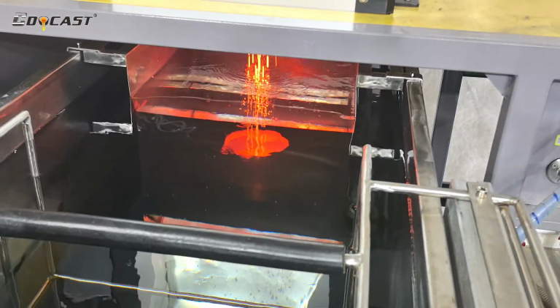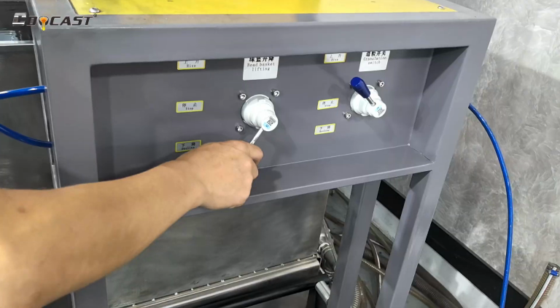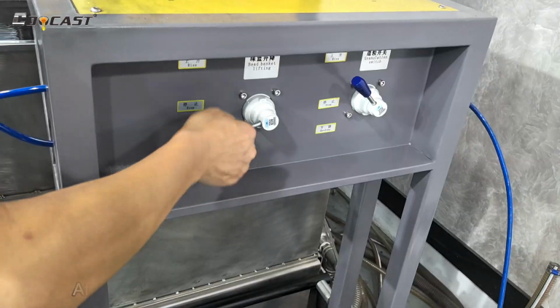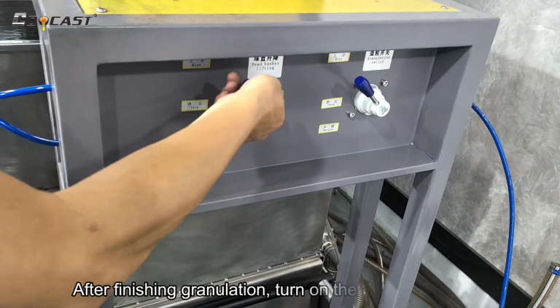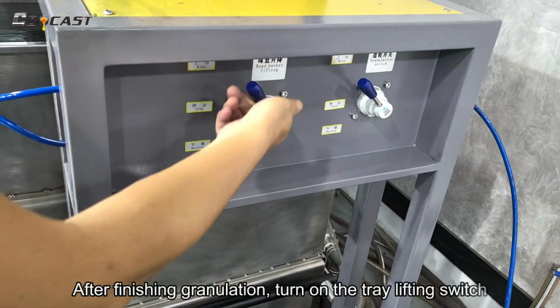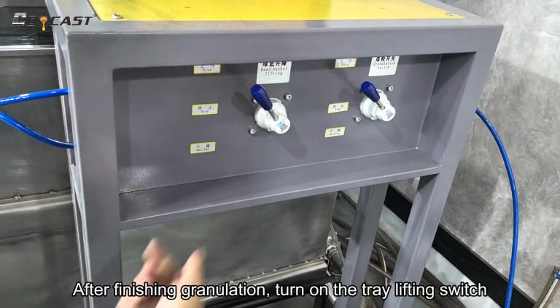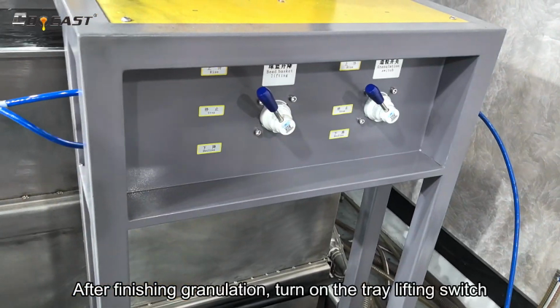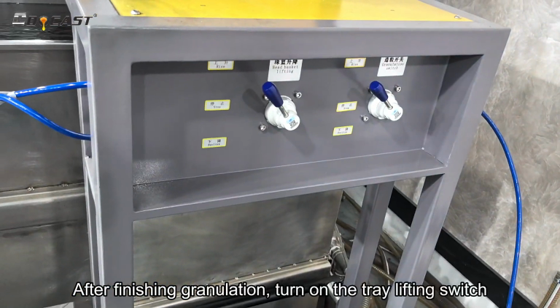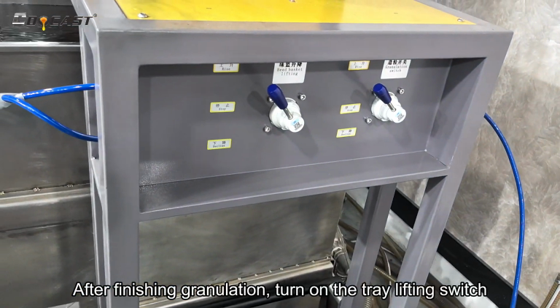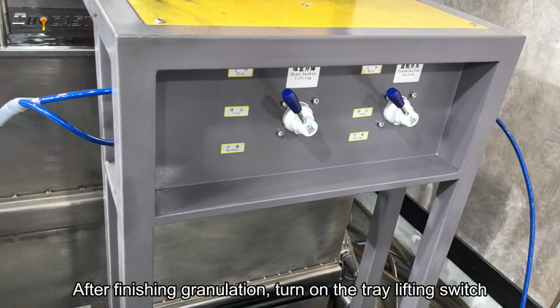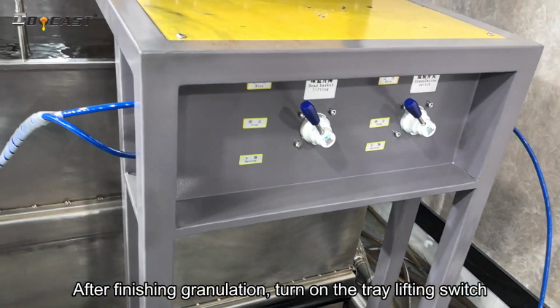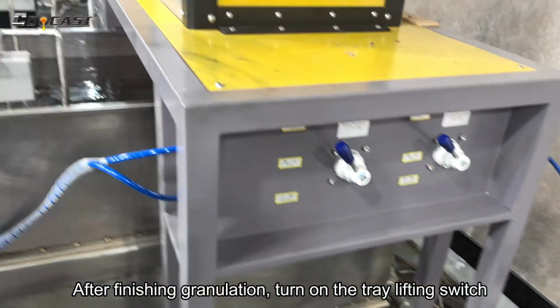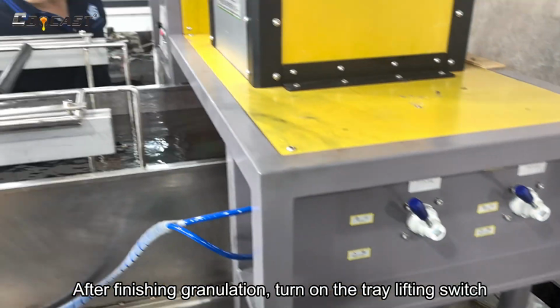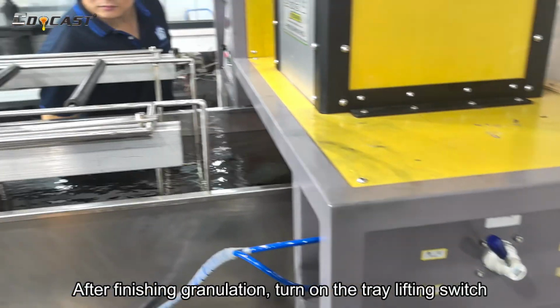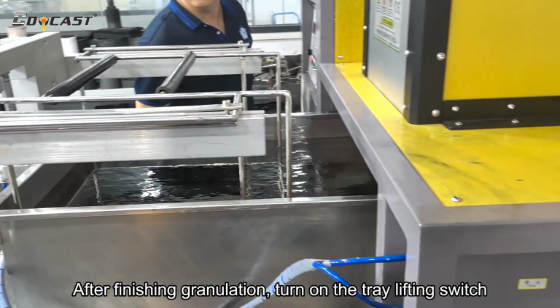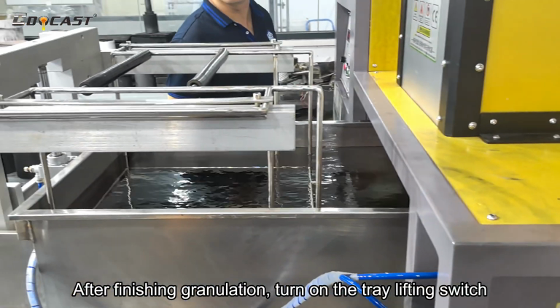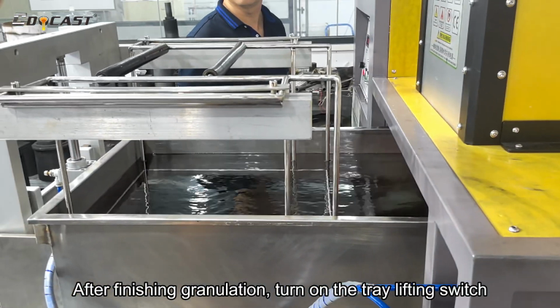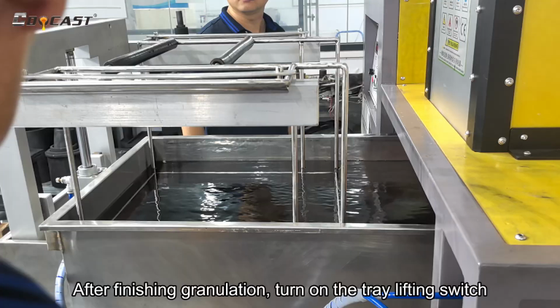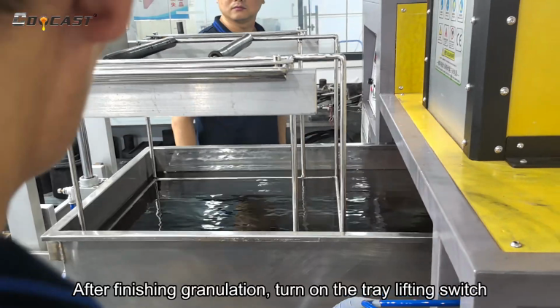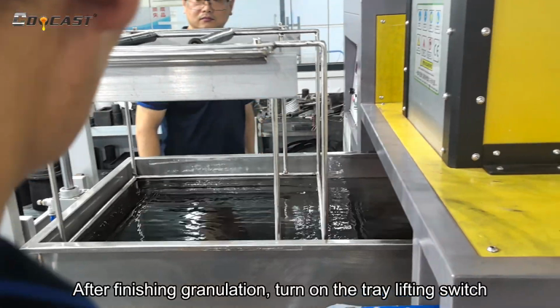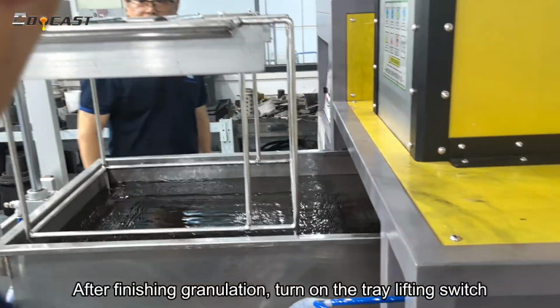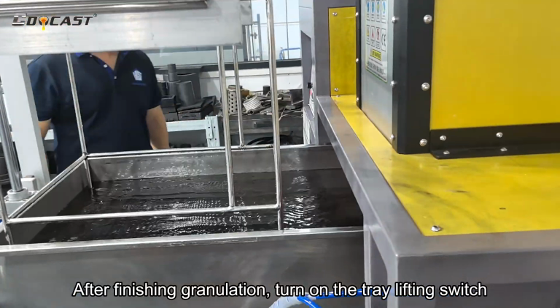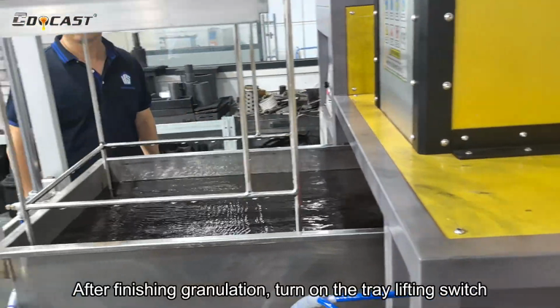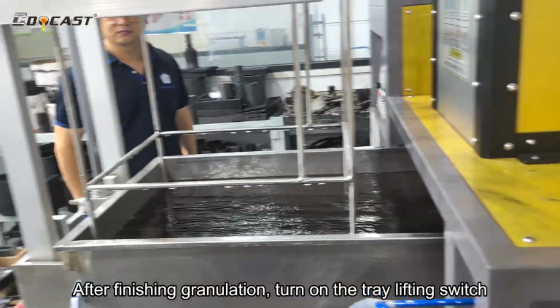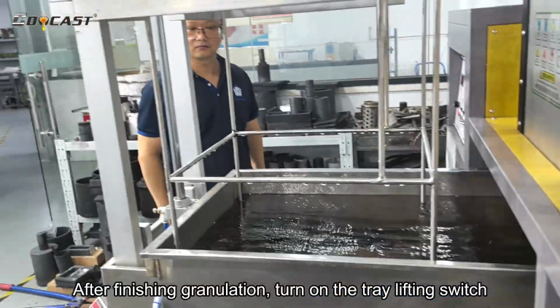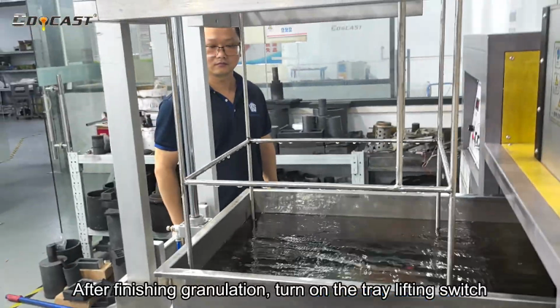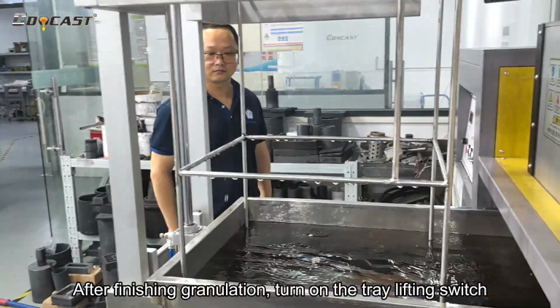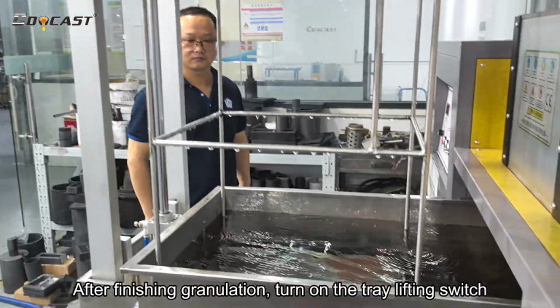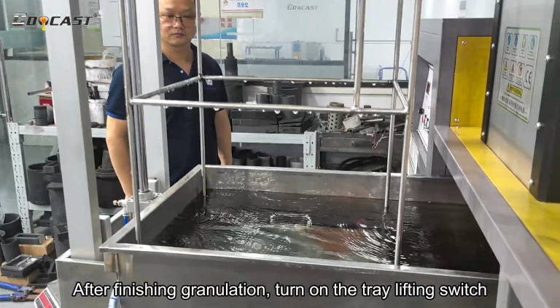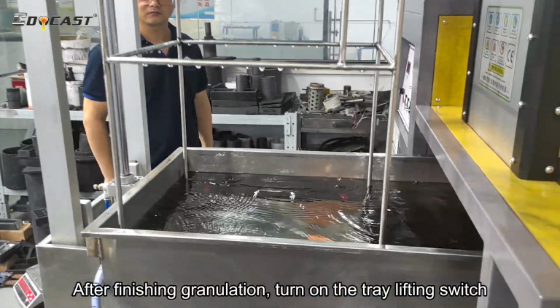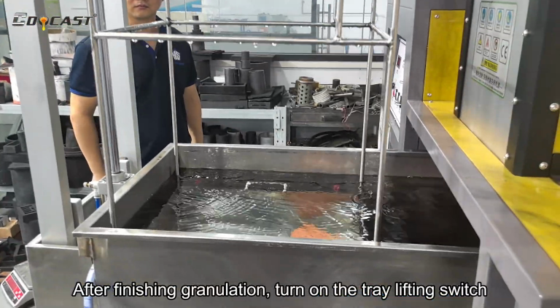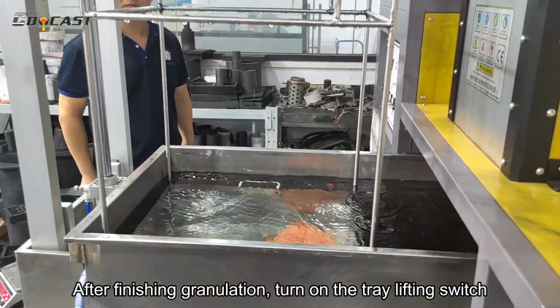After finishing granulation, turn on the tray lifting switch.